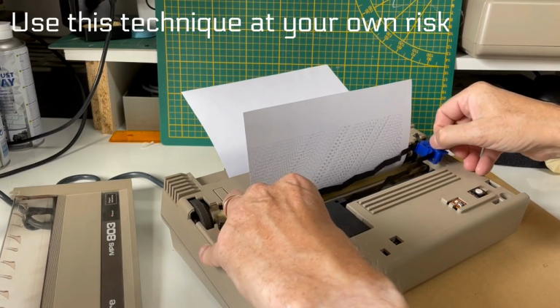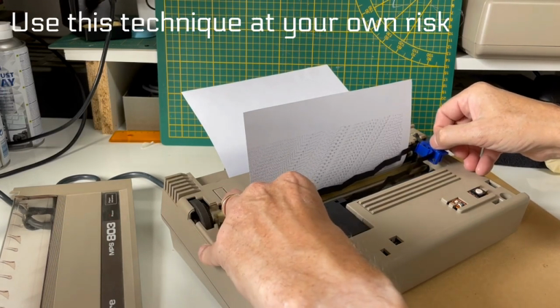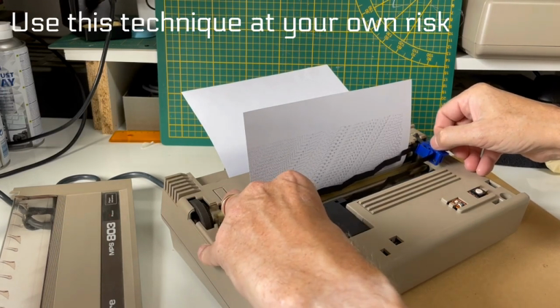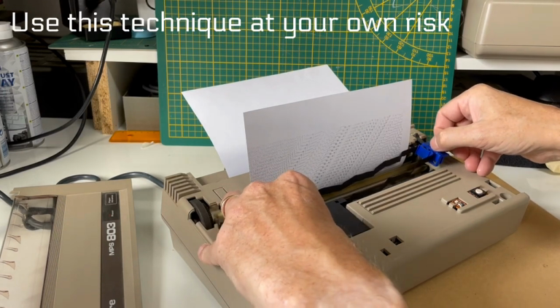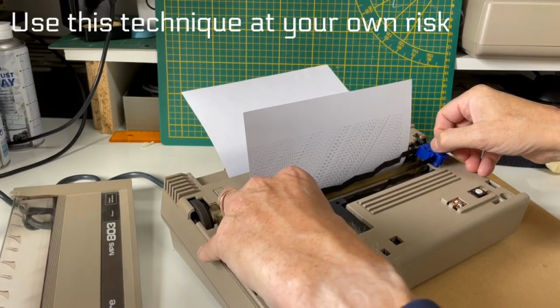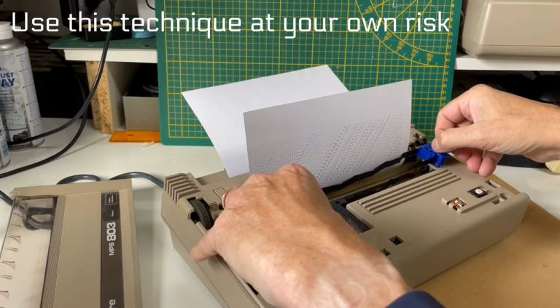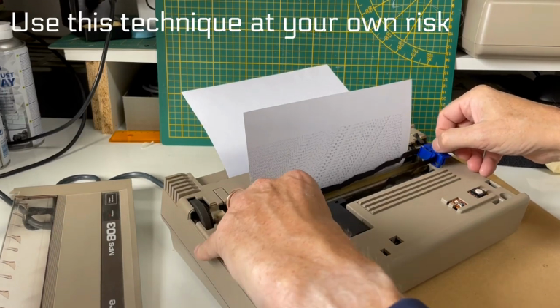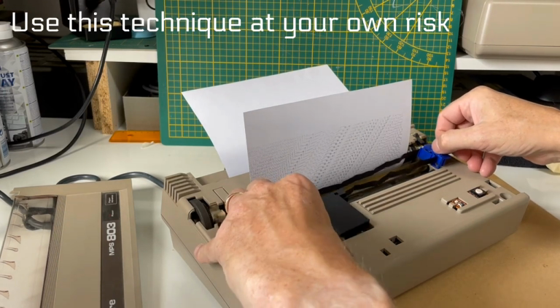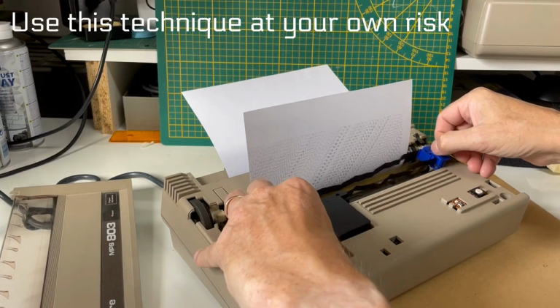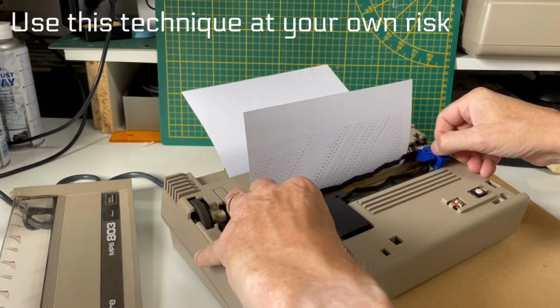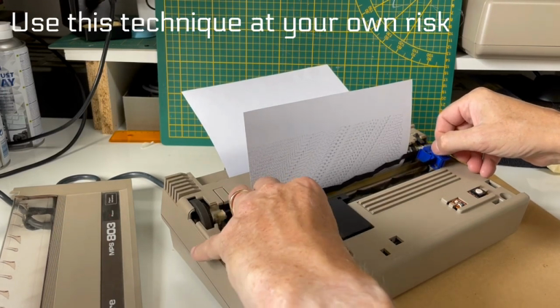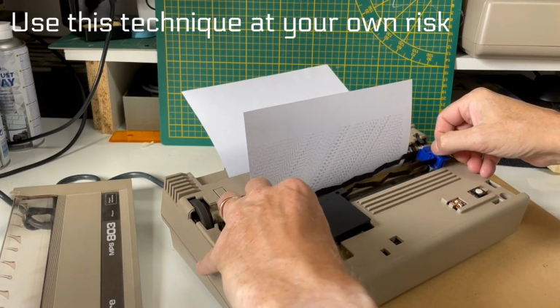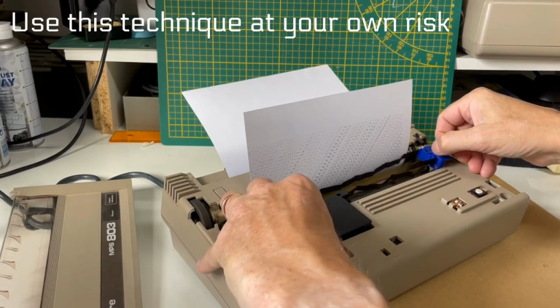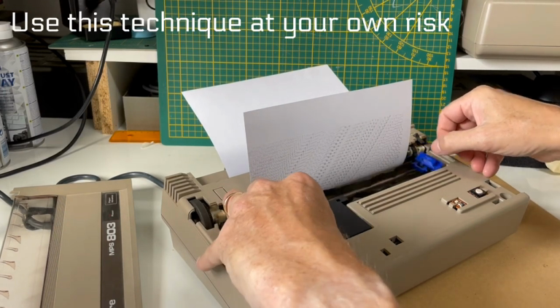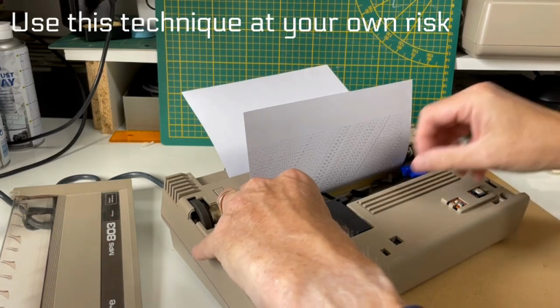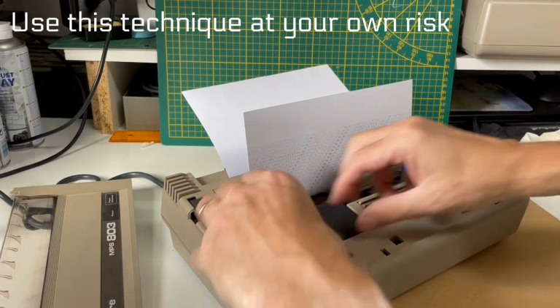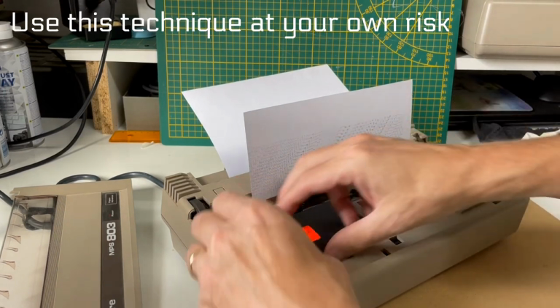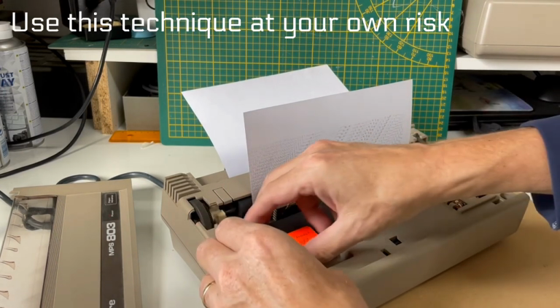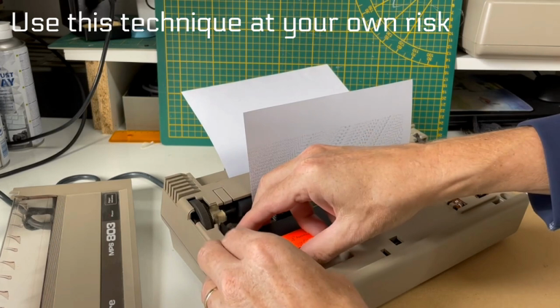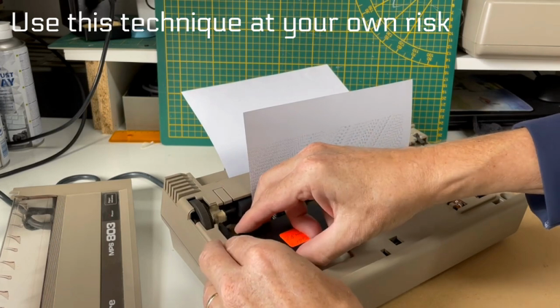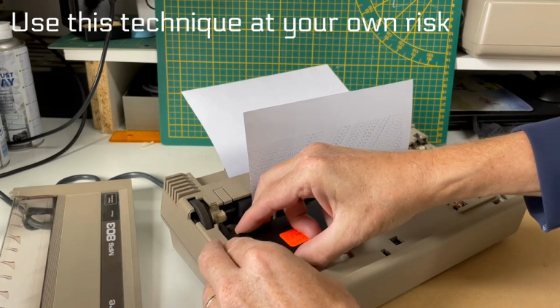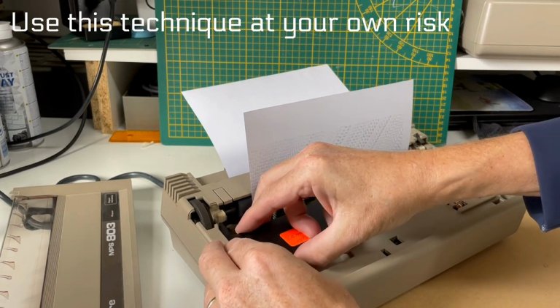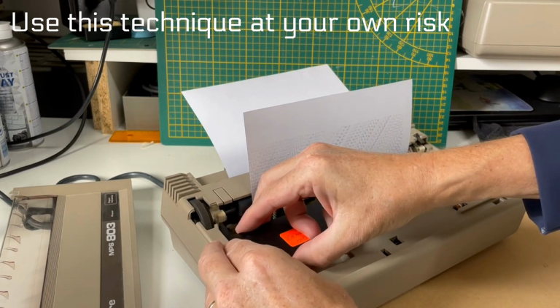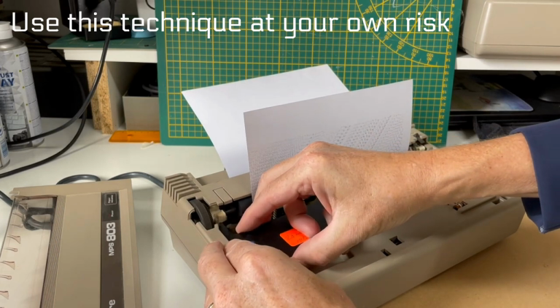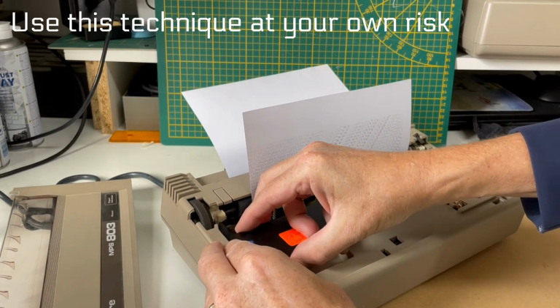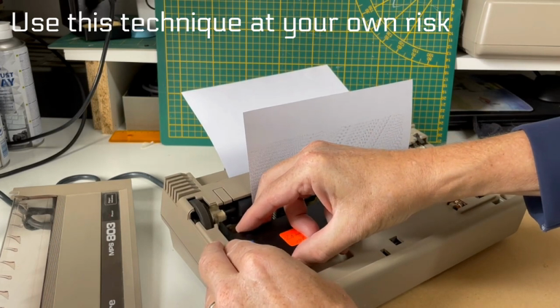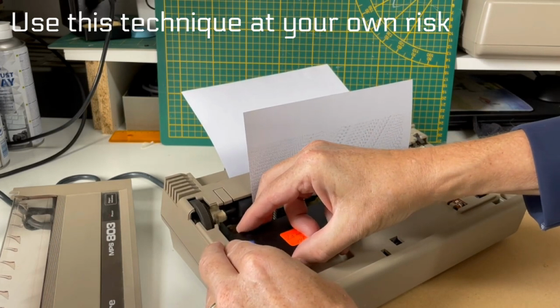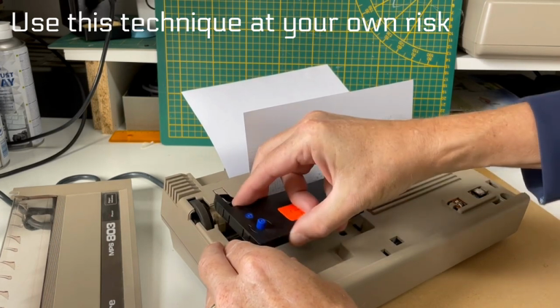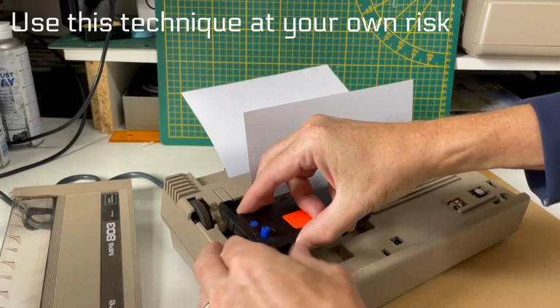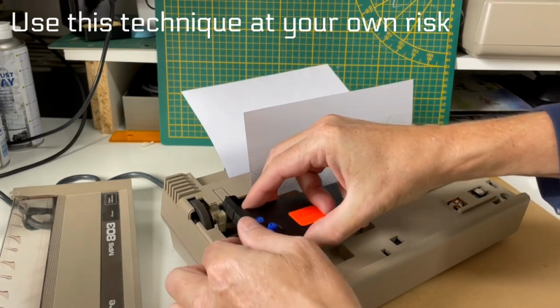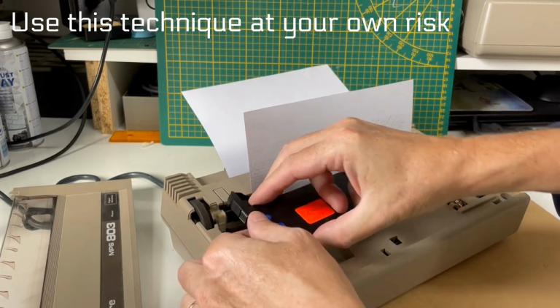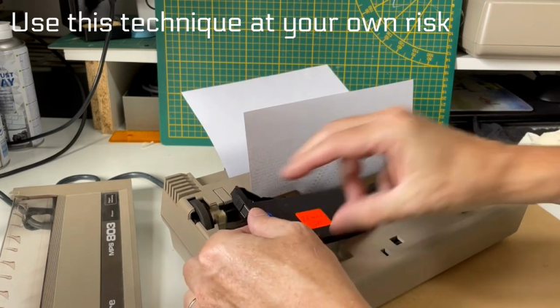Let's try this again. Needless to say, if you try this yourselves, it is at your own risk.